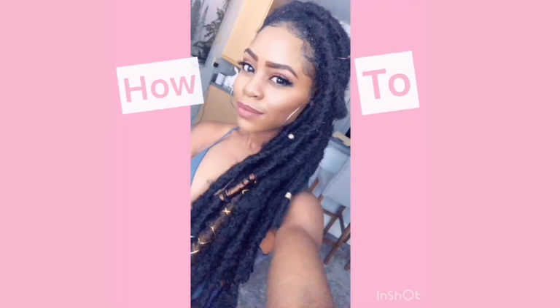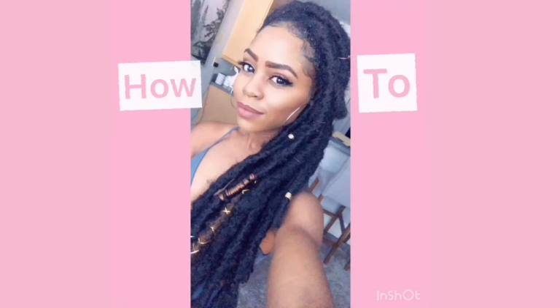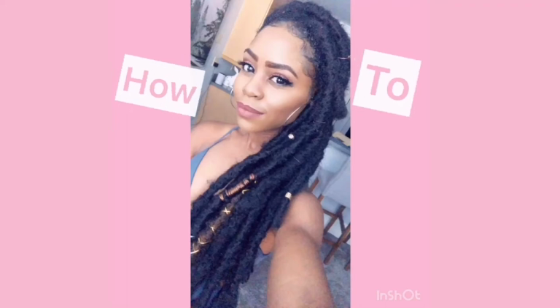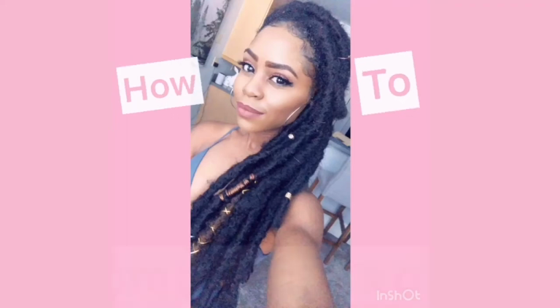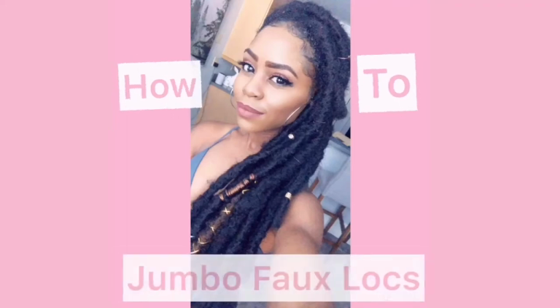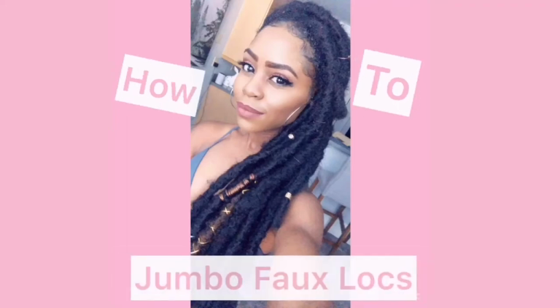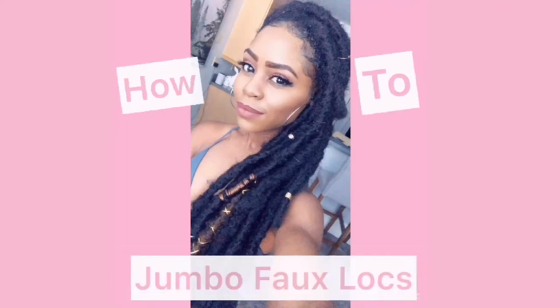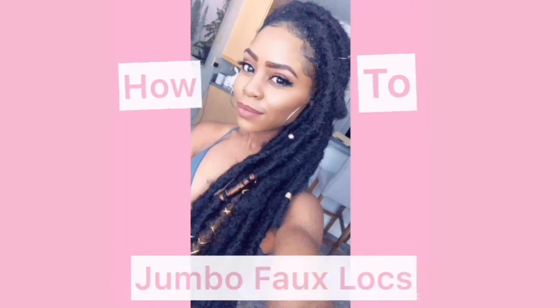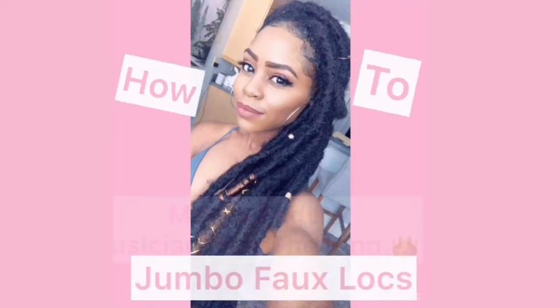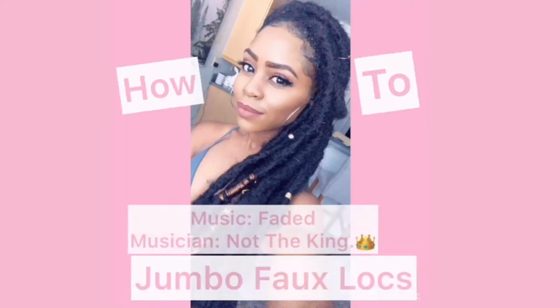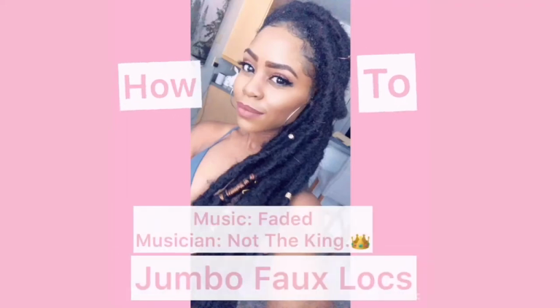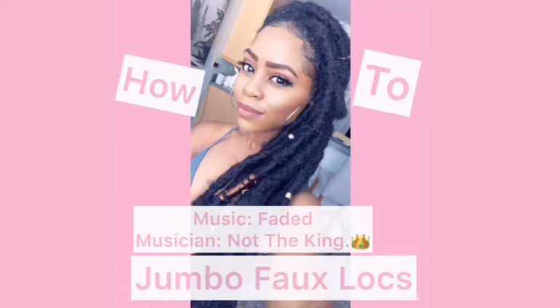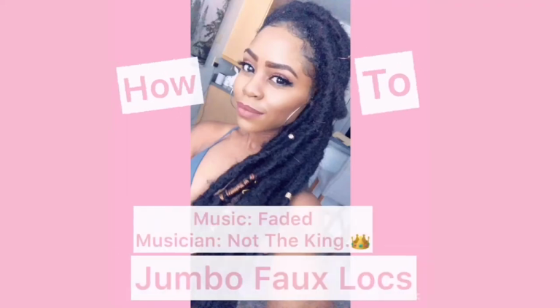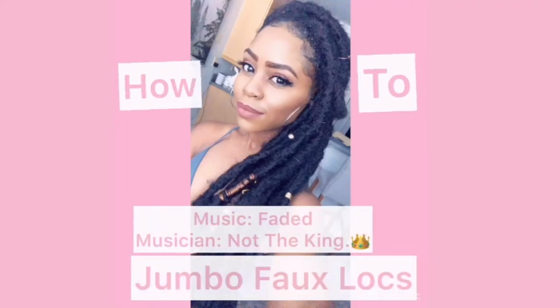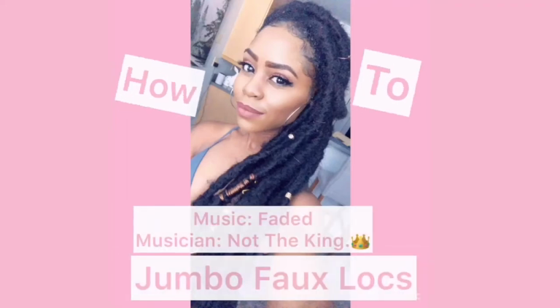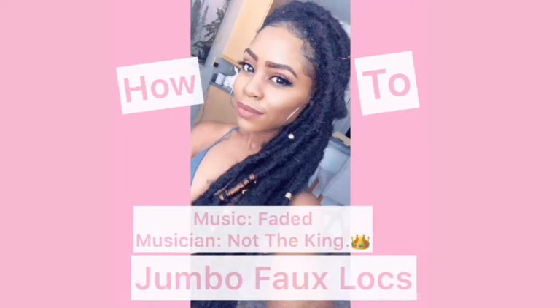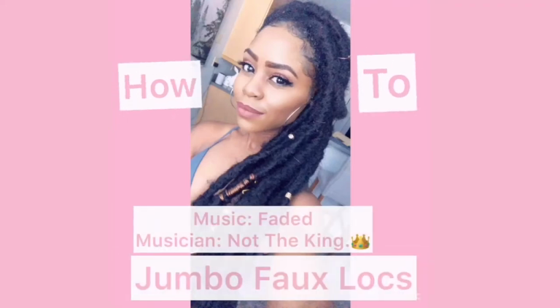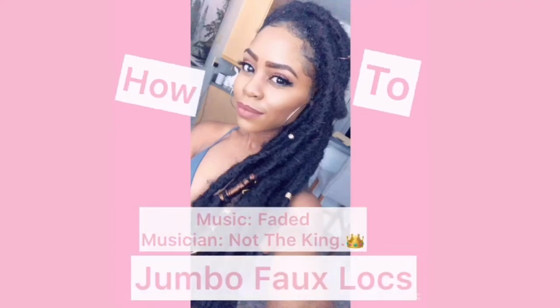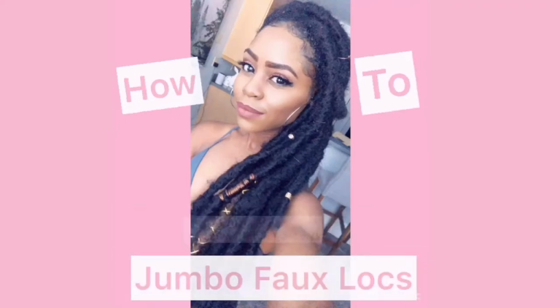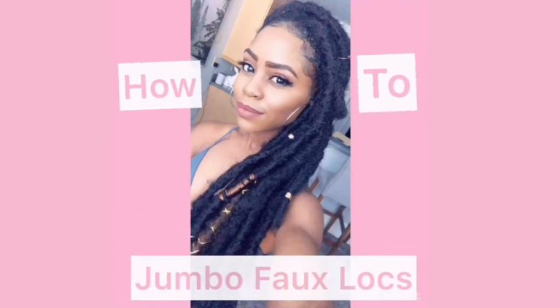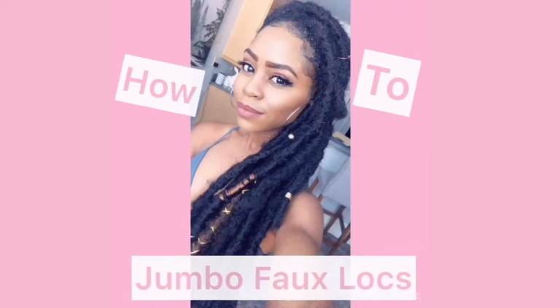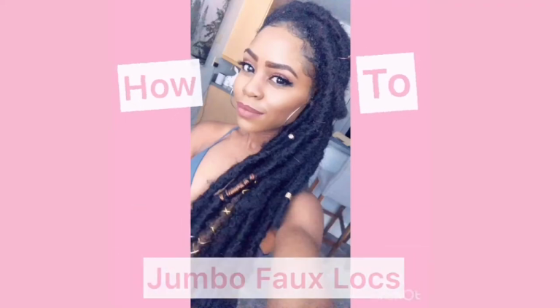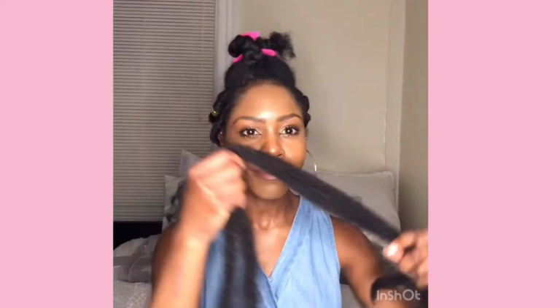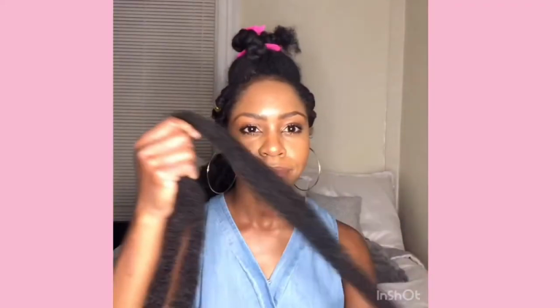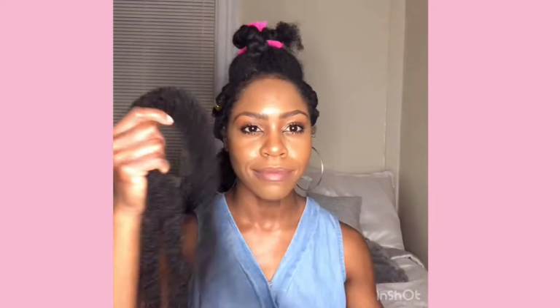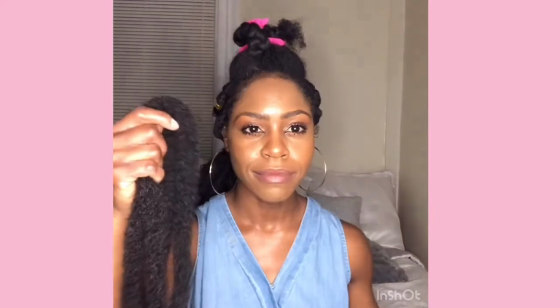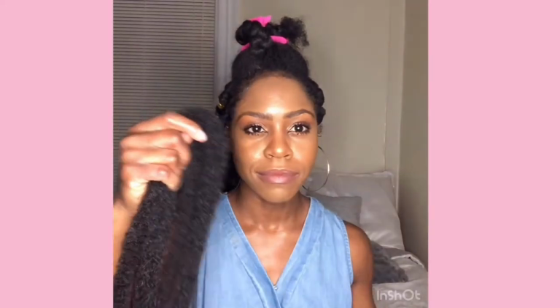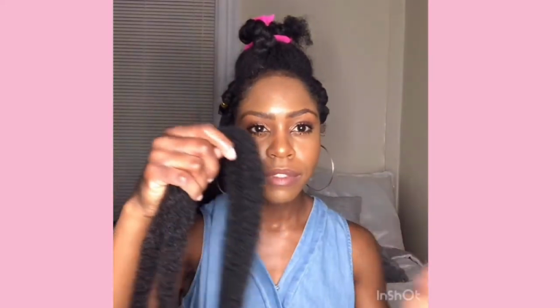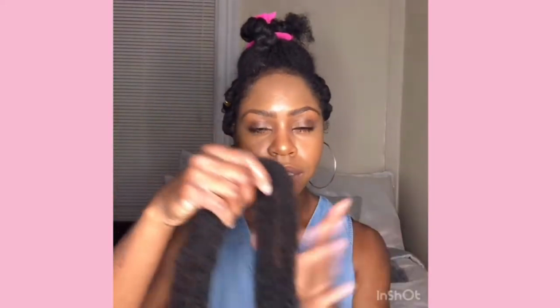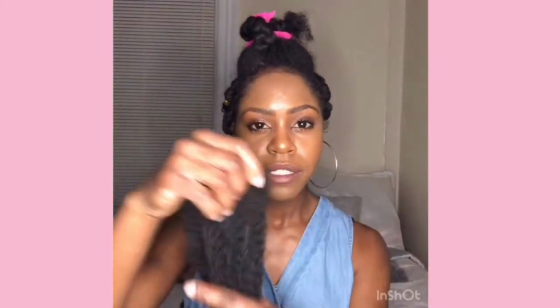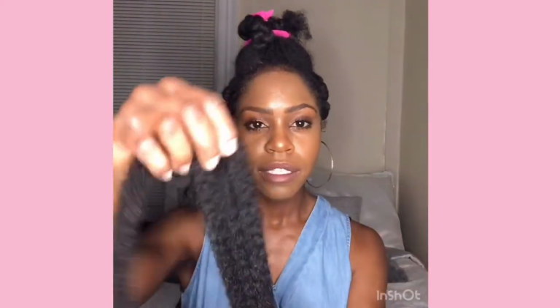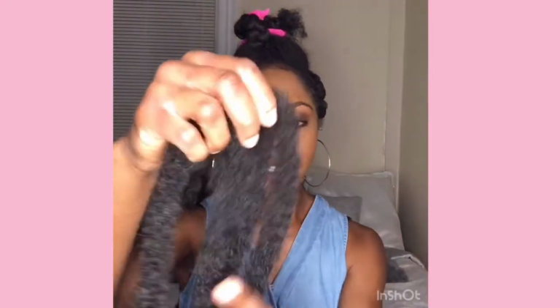Hey colleagues, welcome back to my channel. This is a how-to jumble fold locks tutorial — let's get into it.